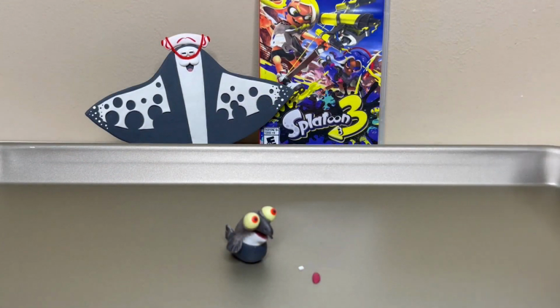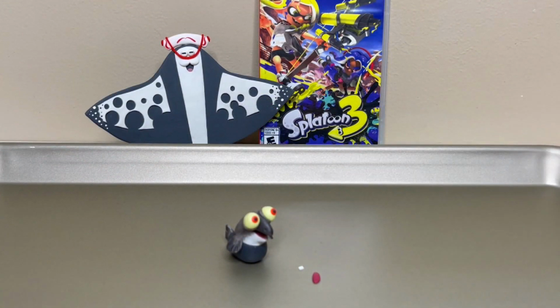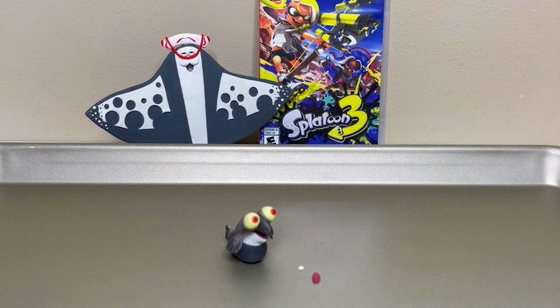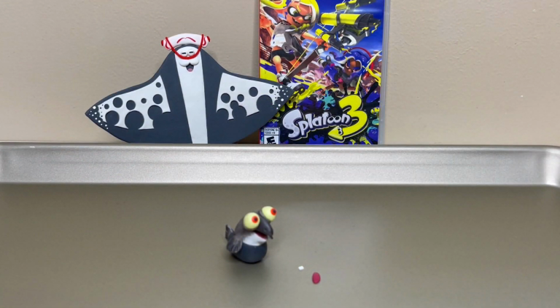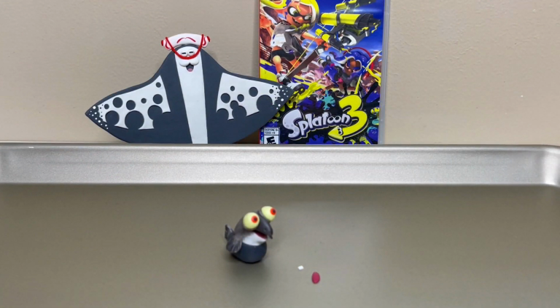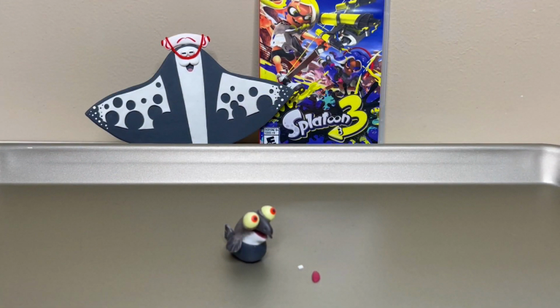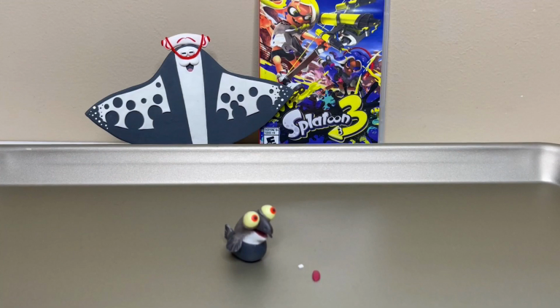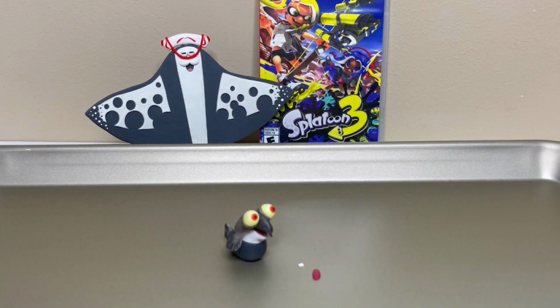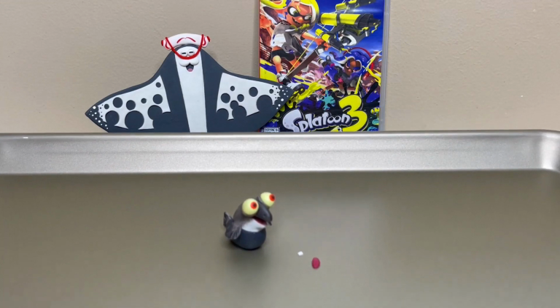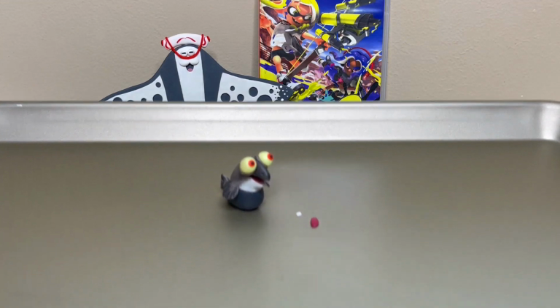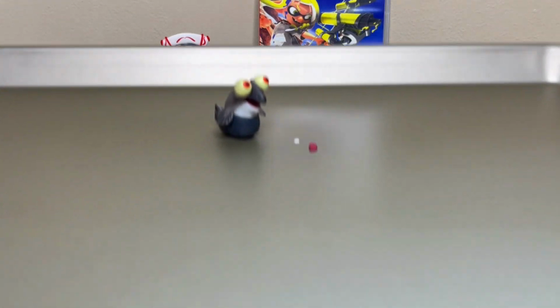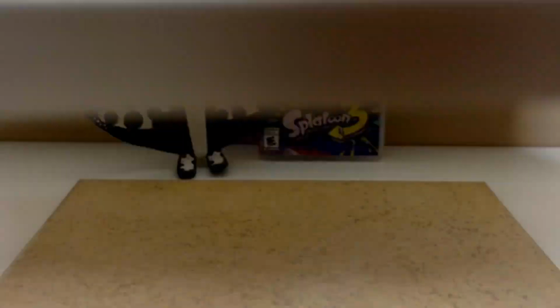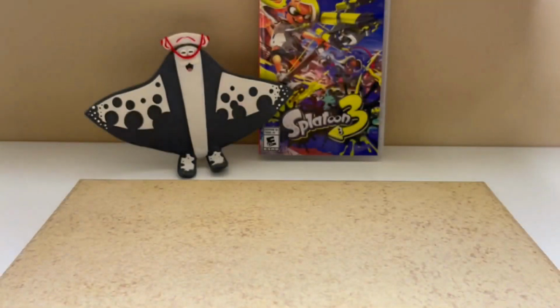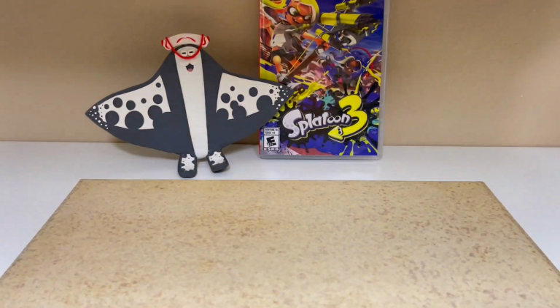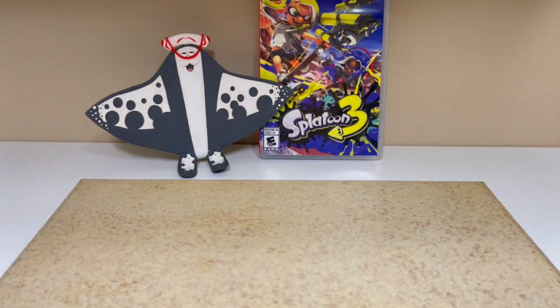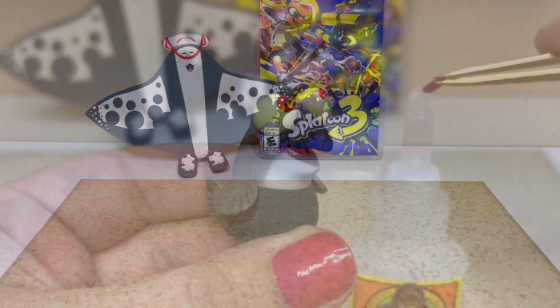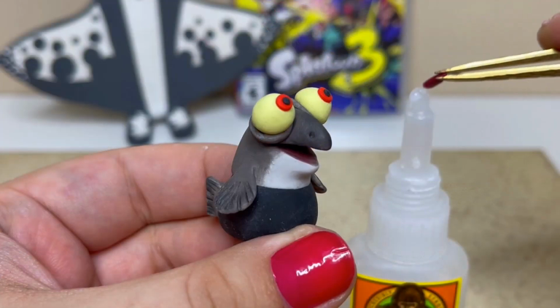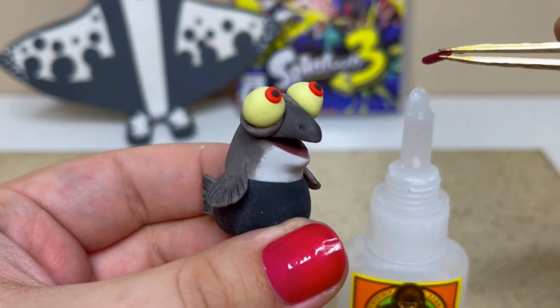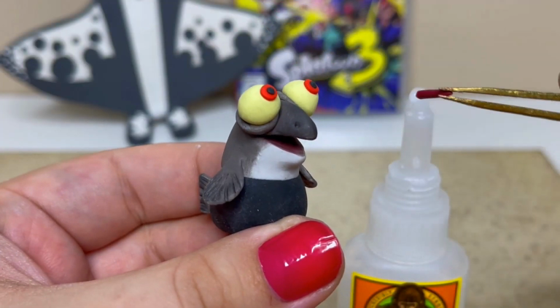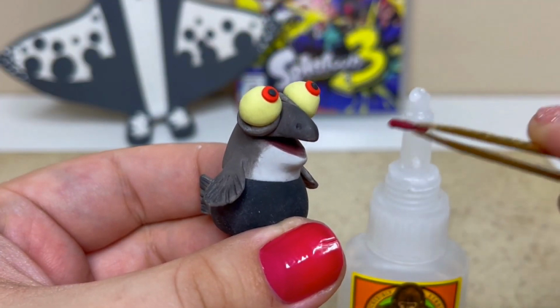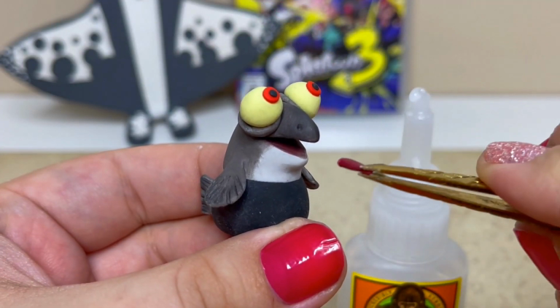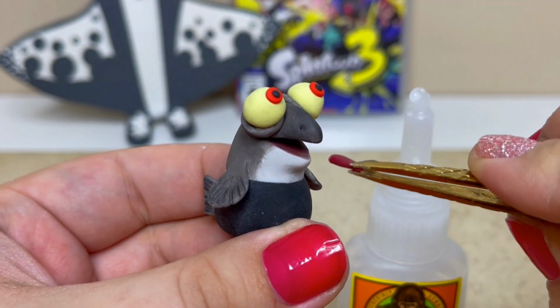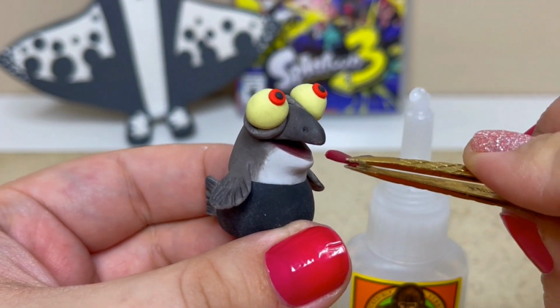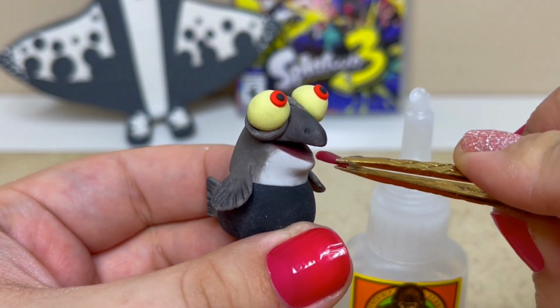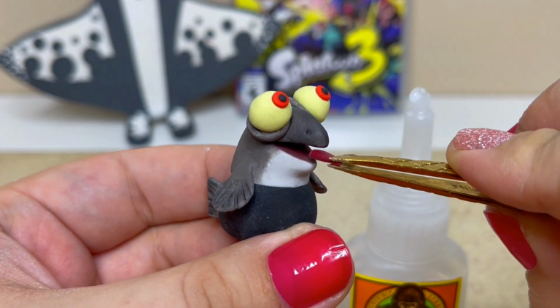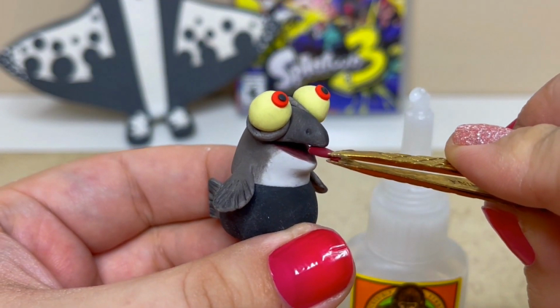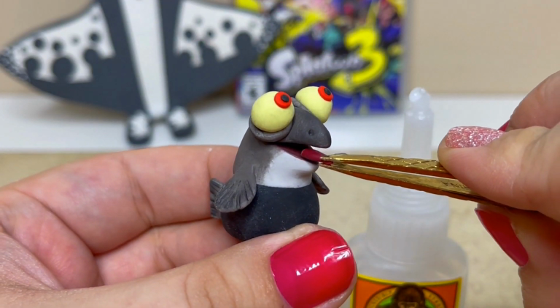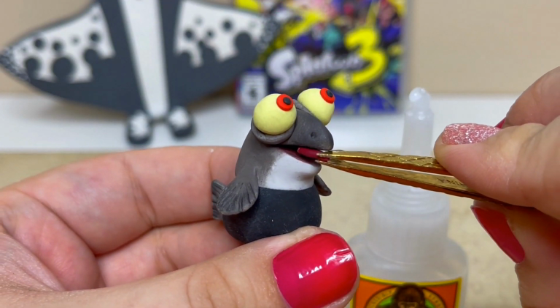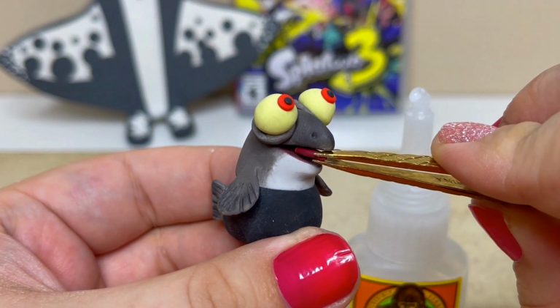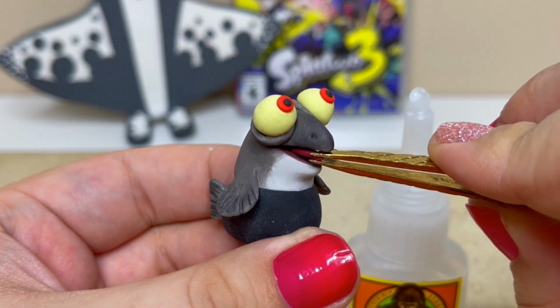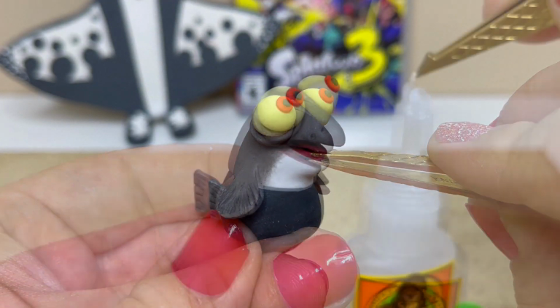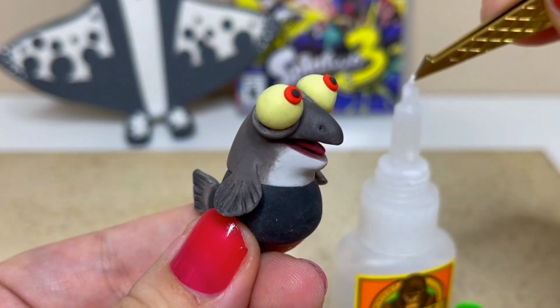Now it's time to bake him. Now that he's solid I'll glue in his tongue and tooth. Little Buddy's almost complete.